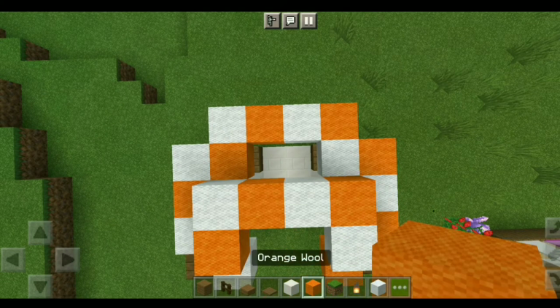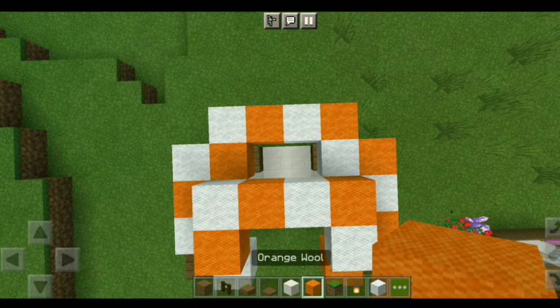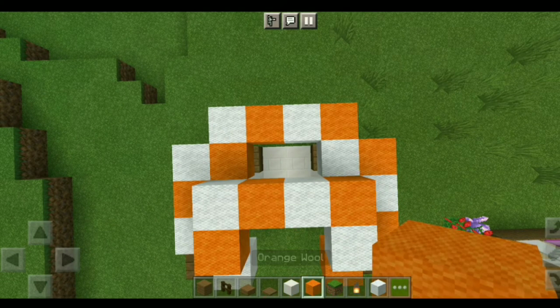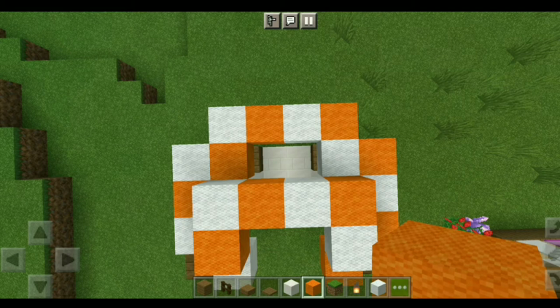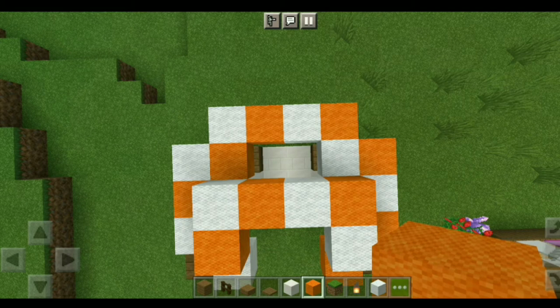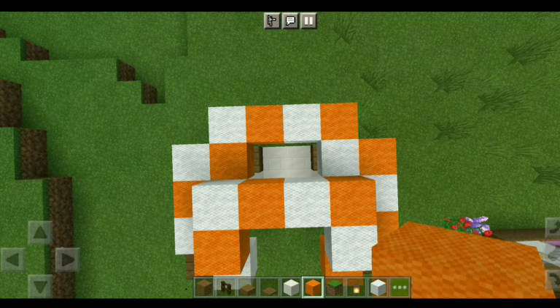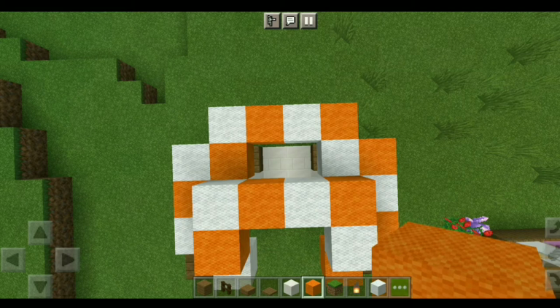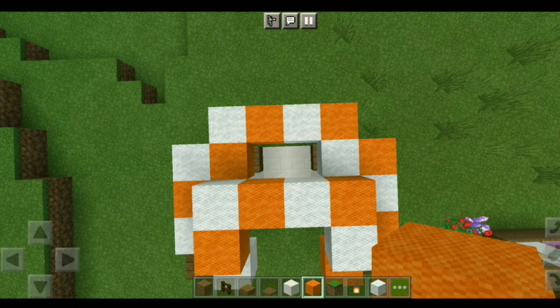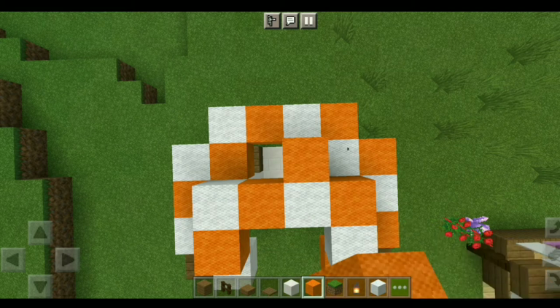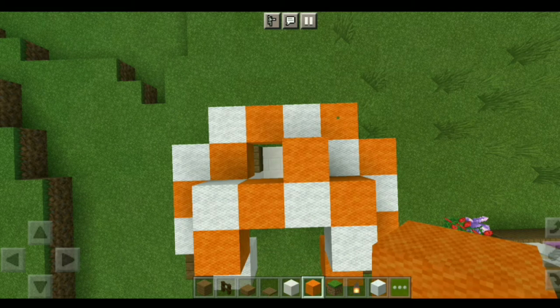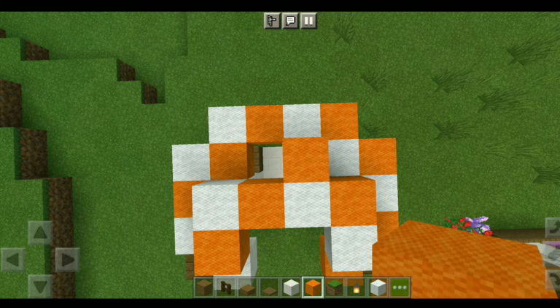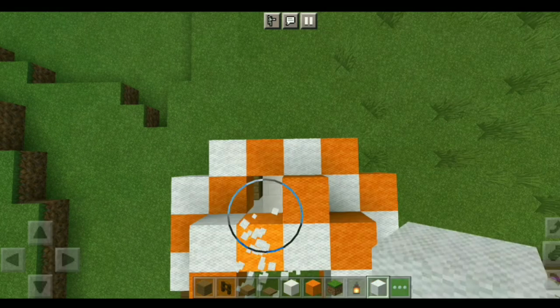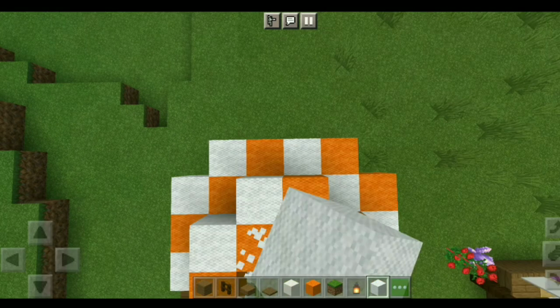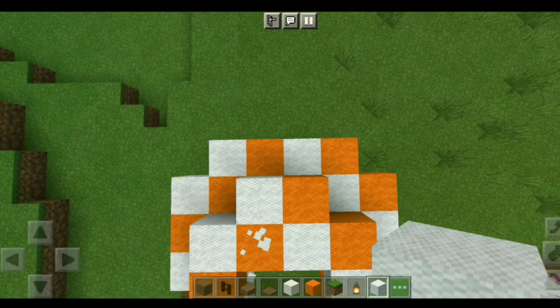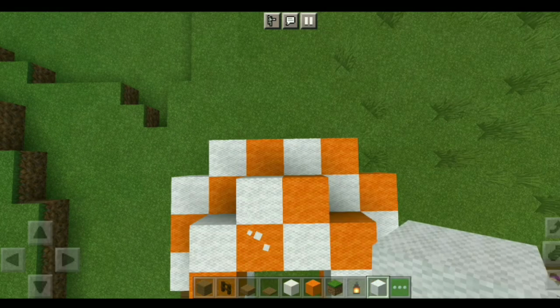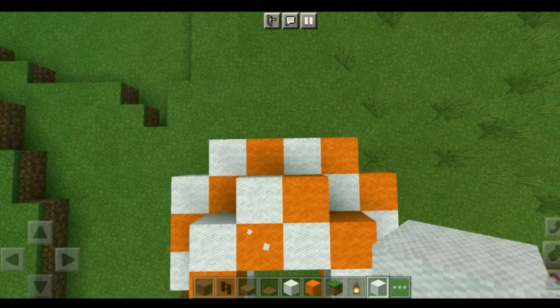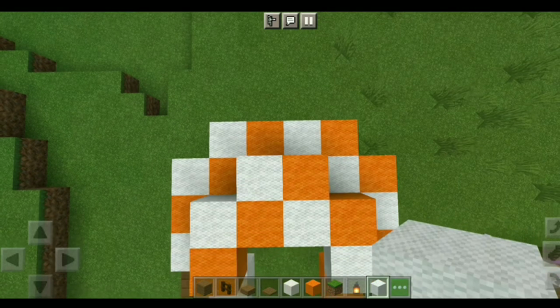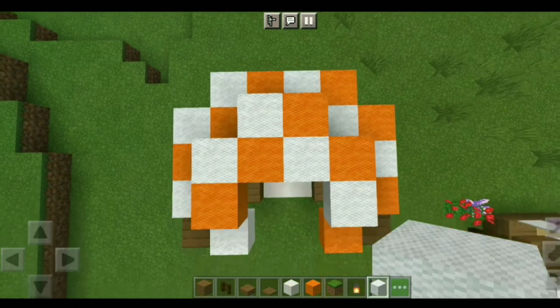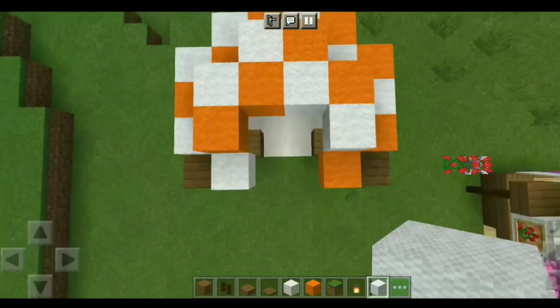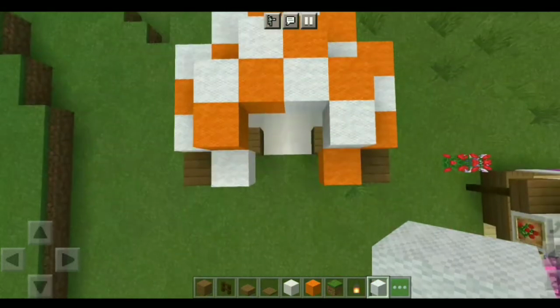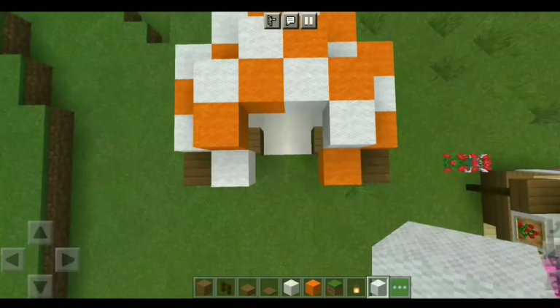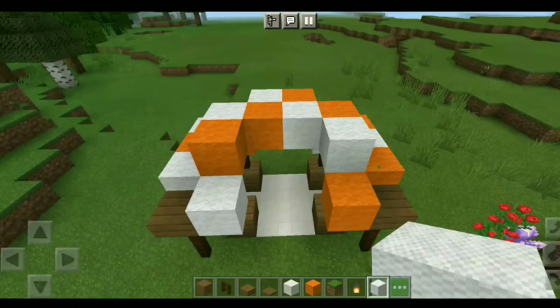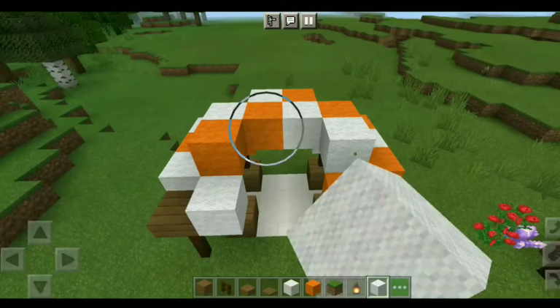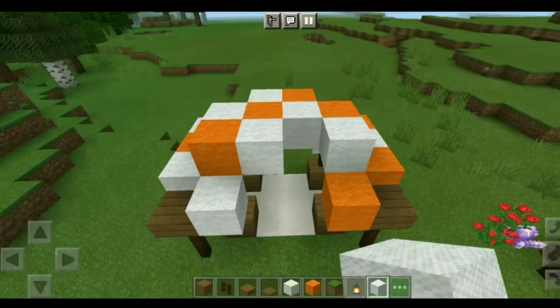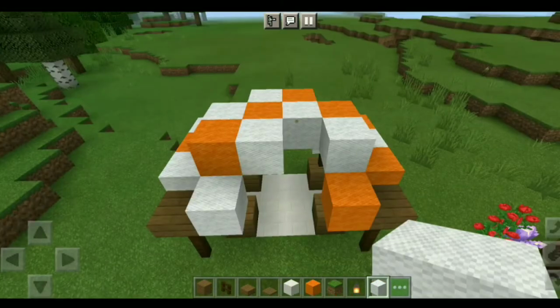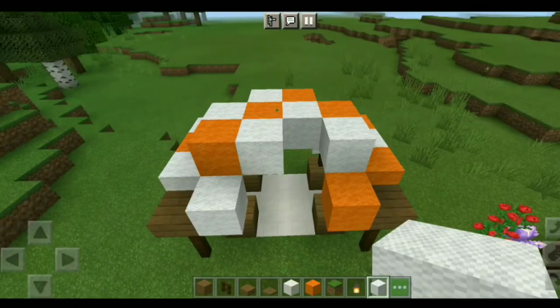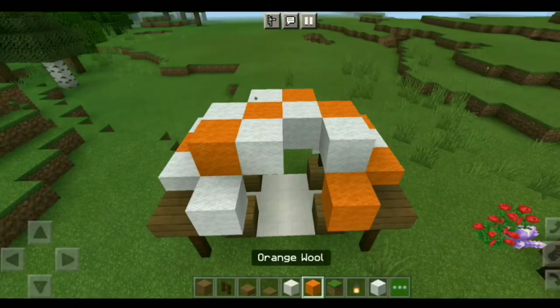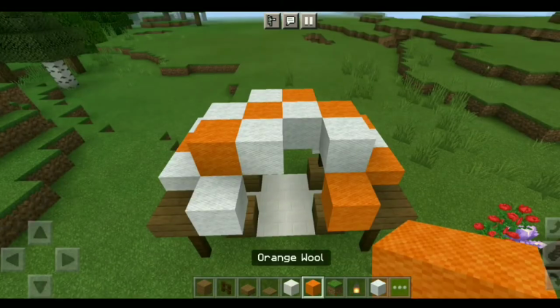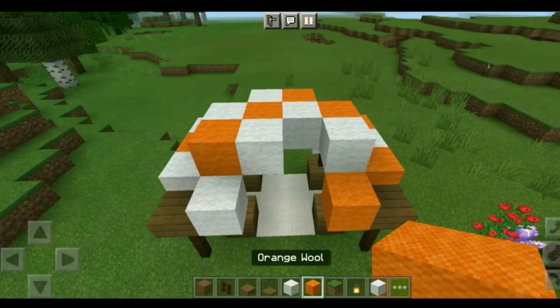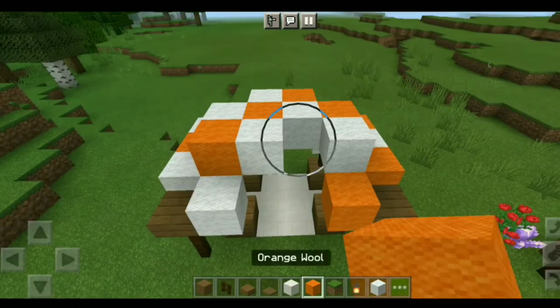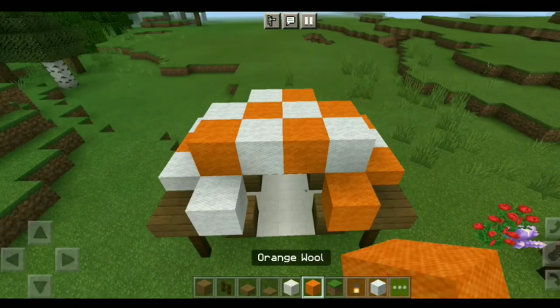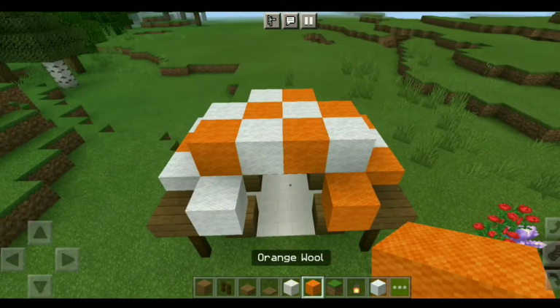After placing the second layer on top of the first layer like this, the roof of our market stall is ready.